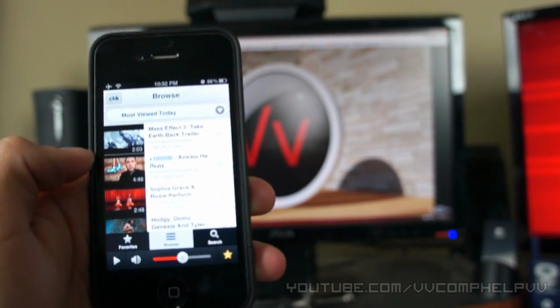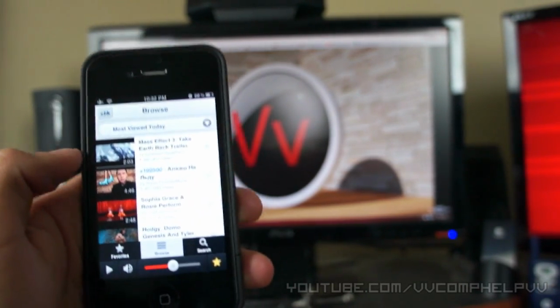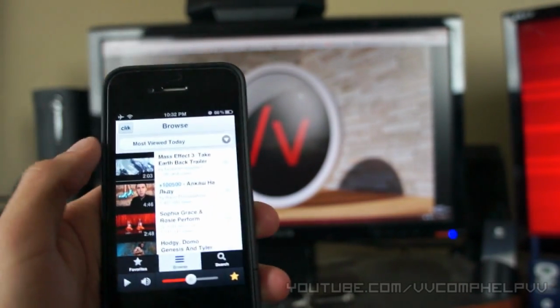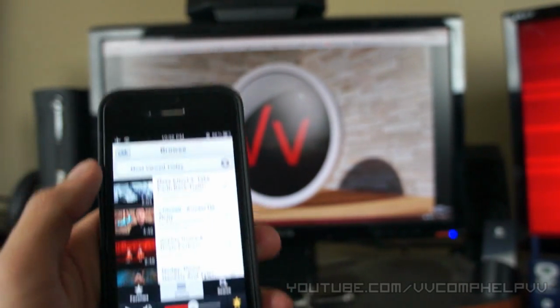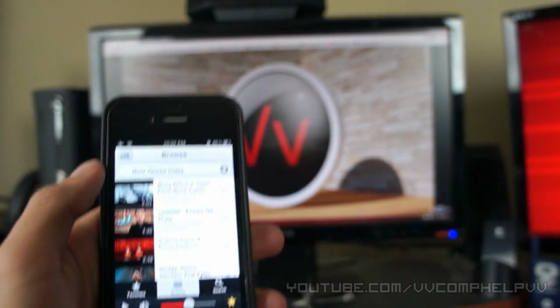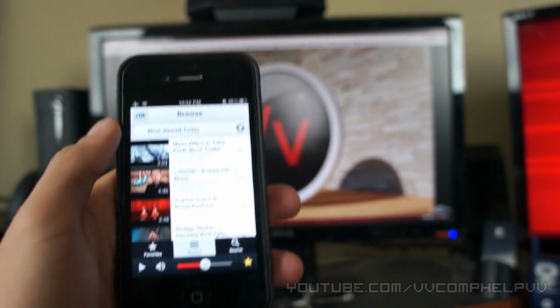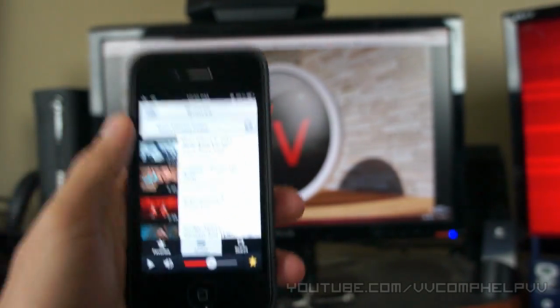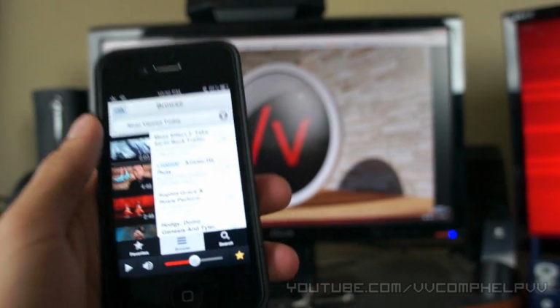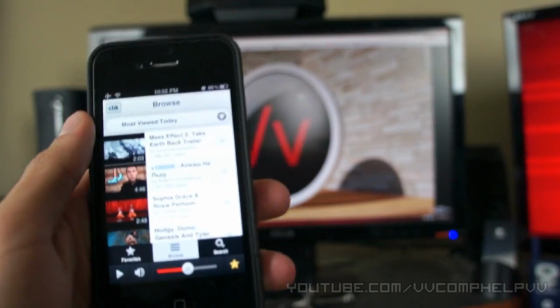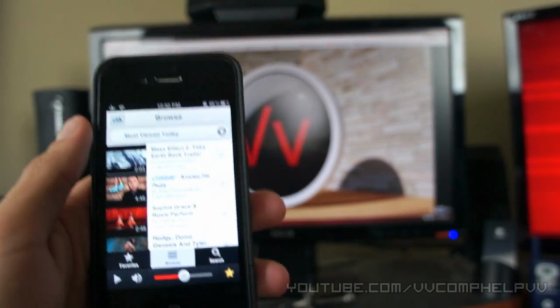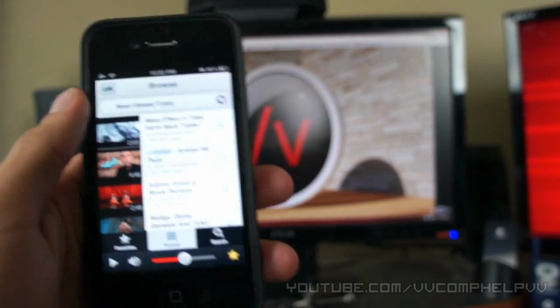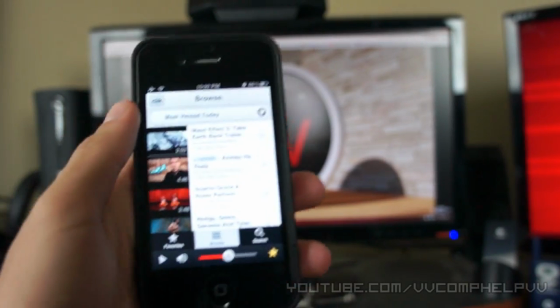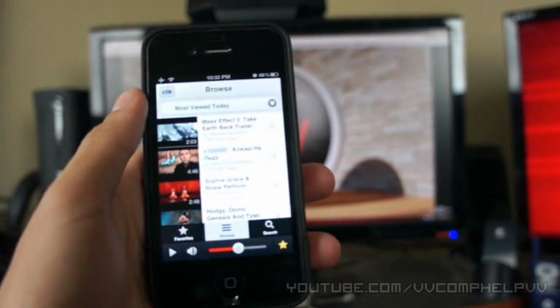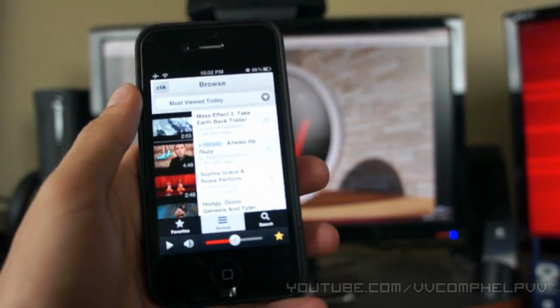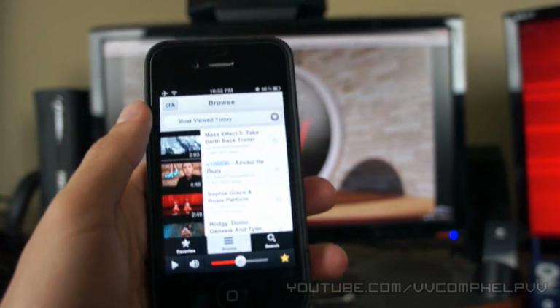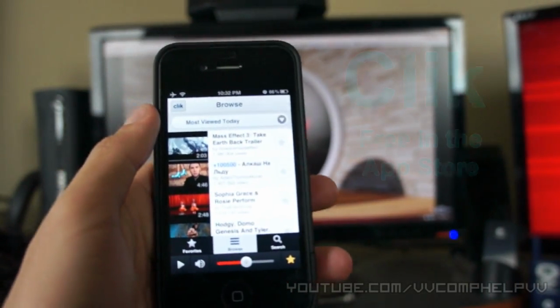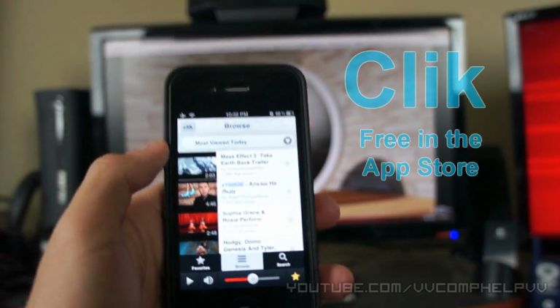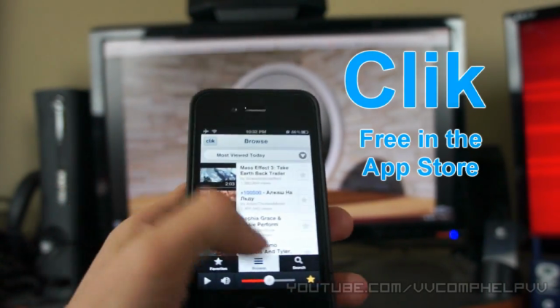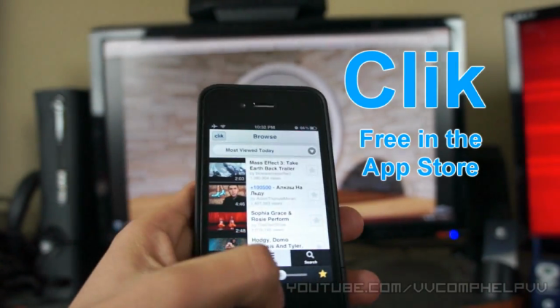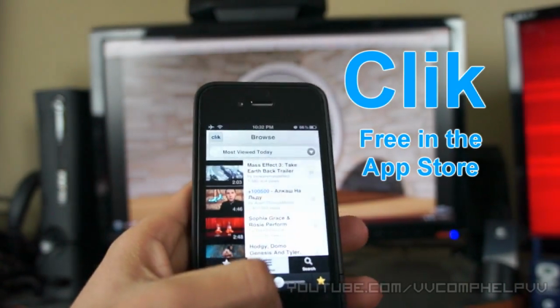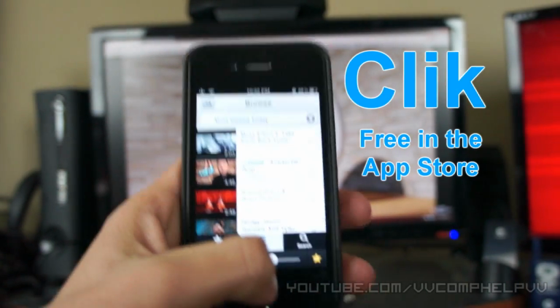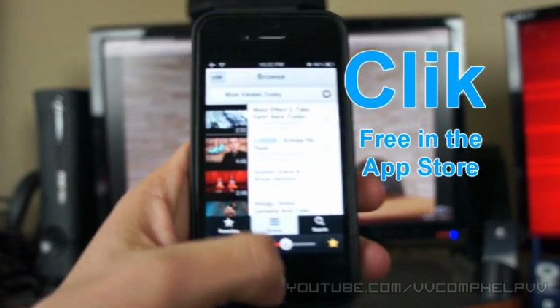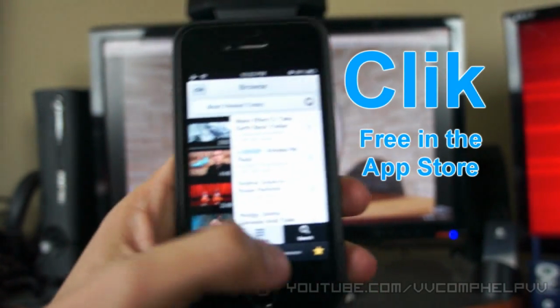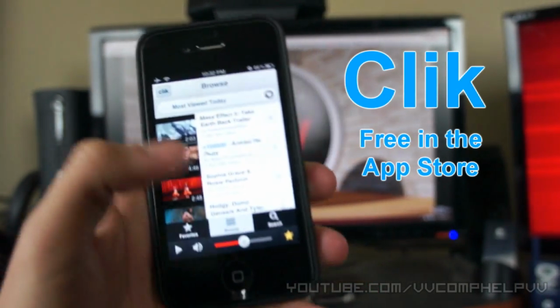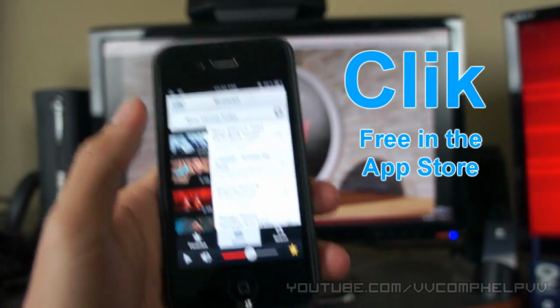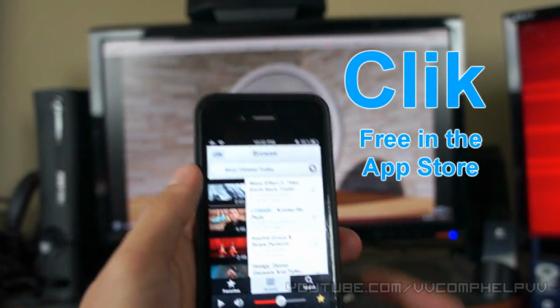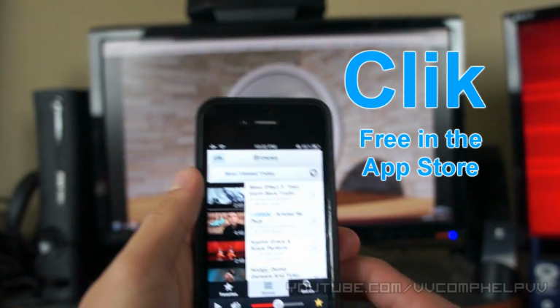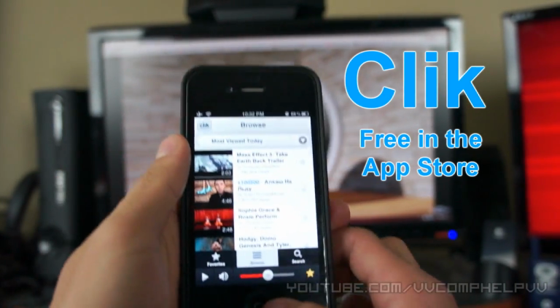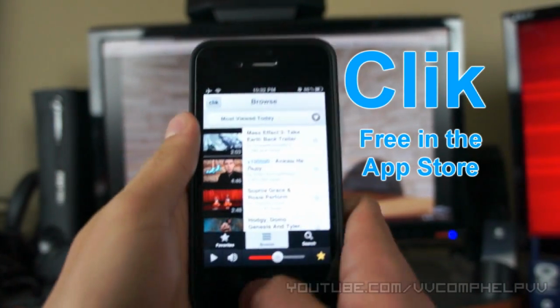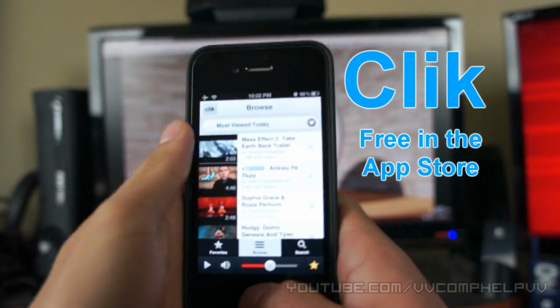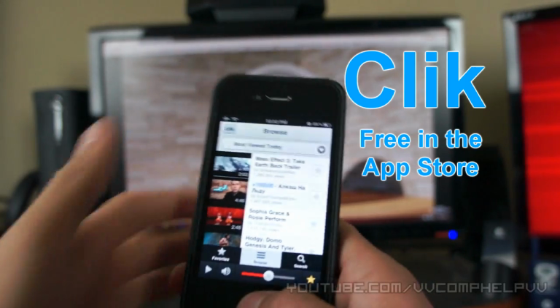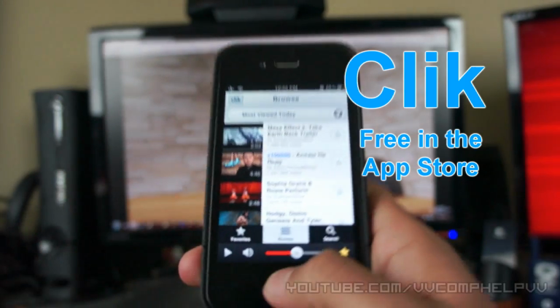So, very awesome — awesome application. CLIK. It's spelled C-L-I-K. Super awesome. I mean, I can't say it enough. It's super easy.